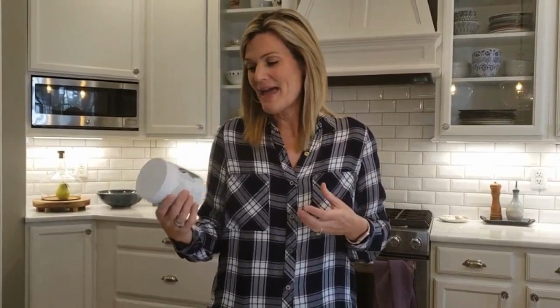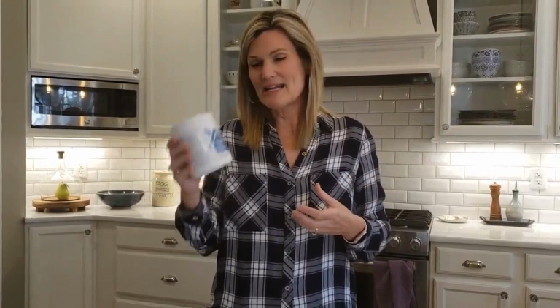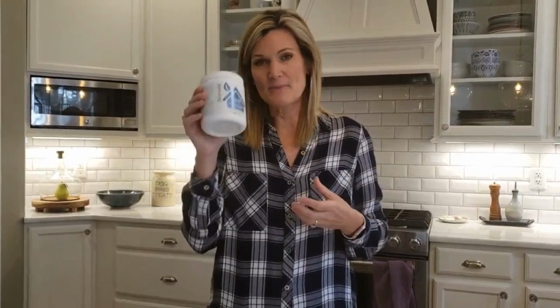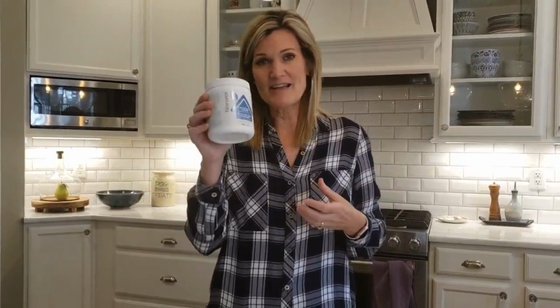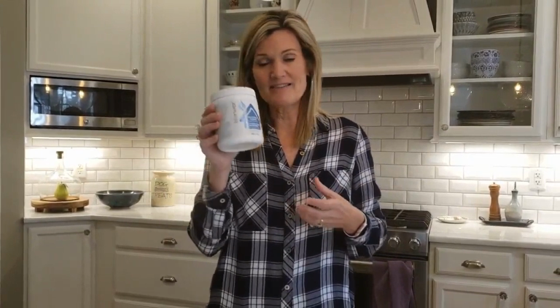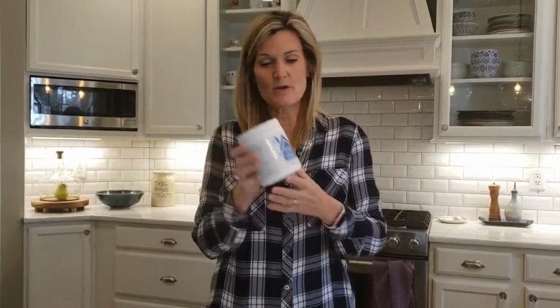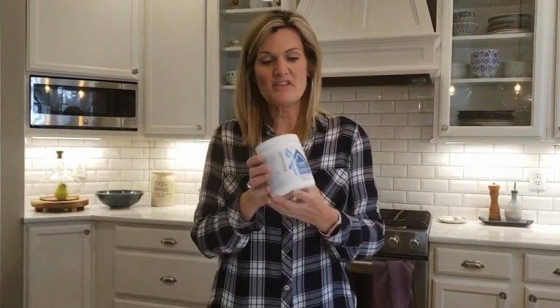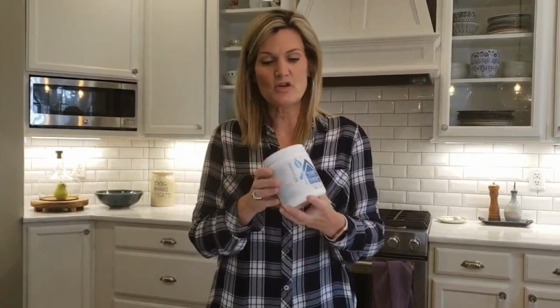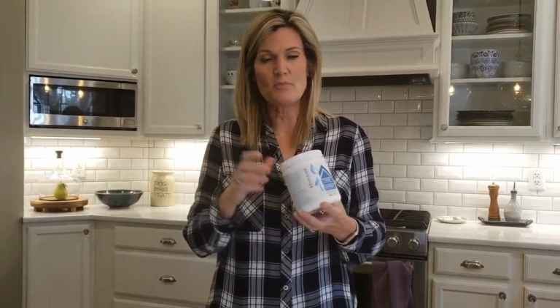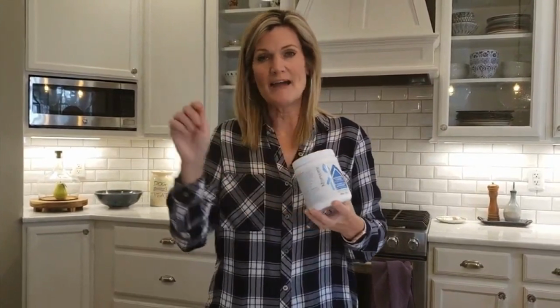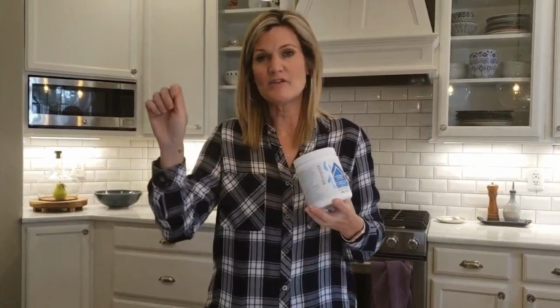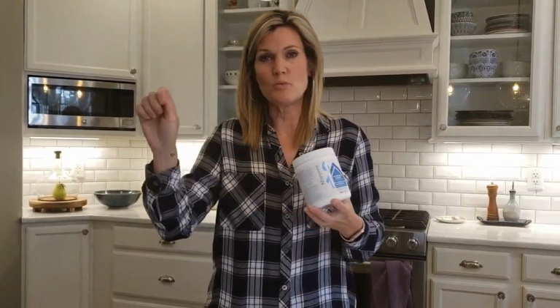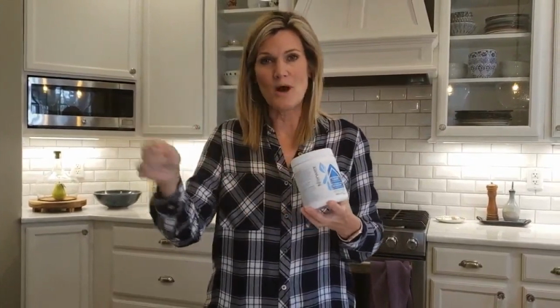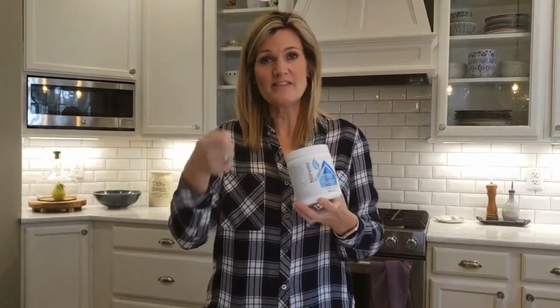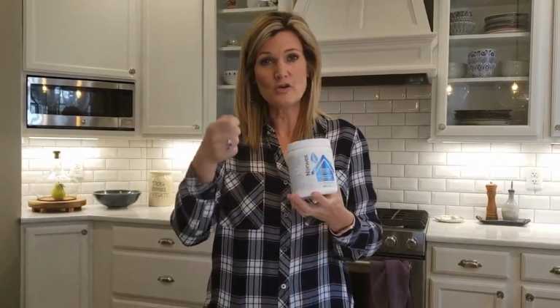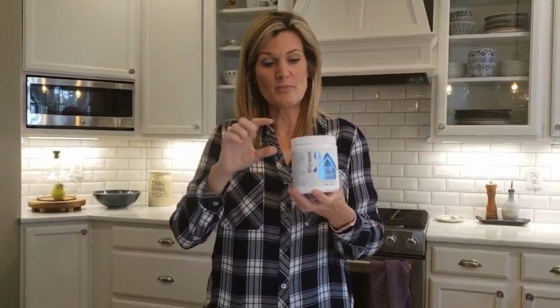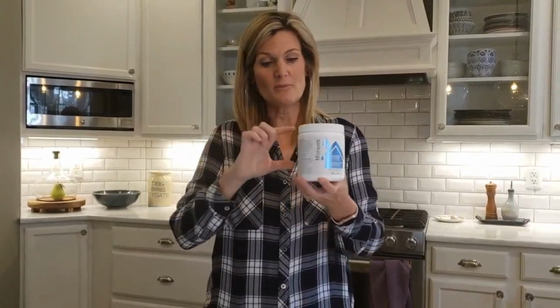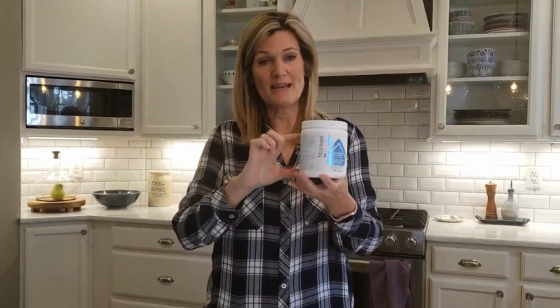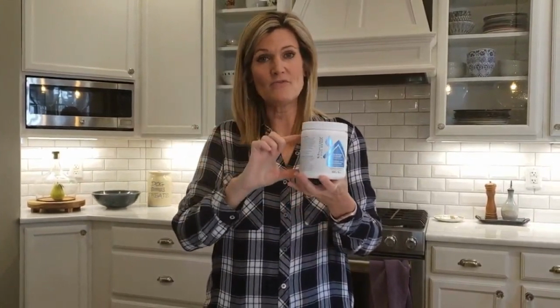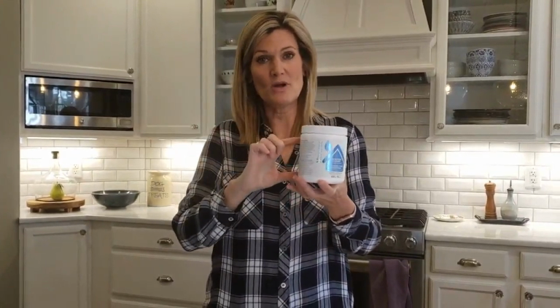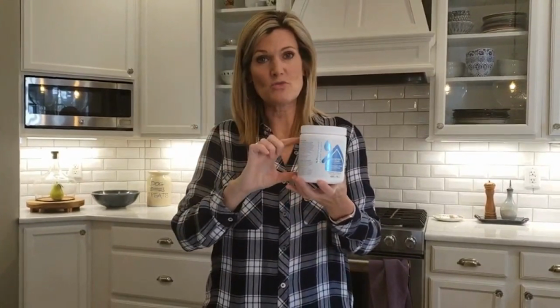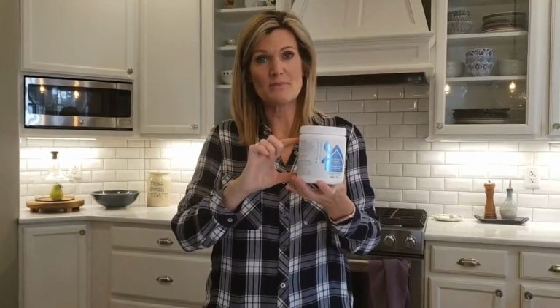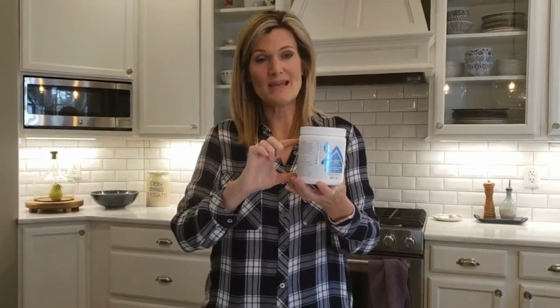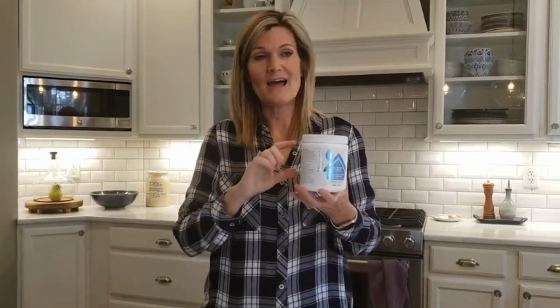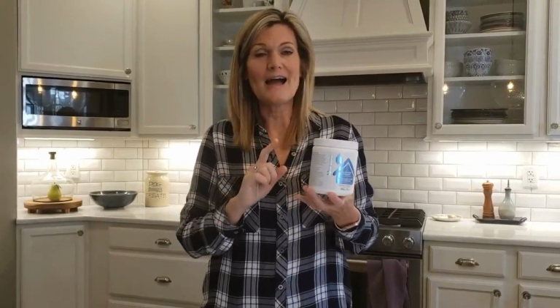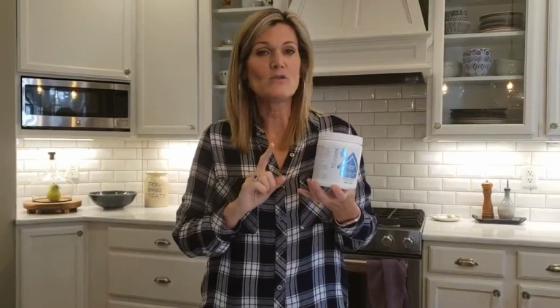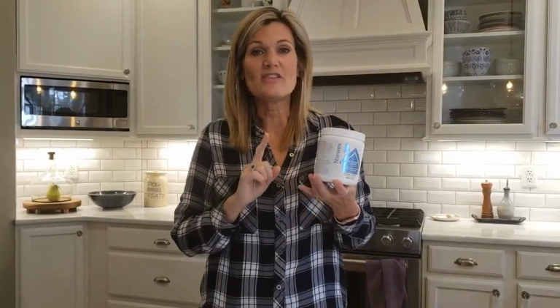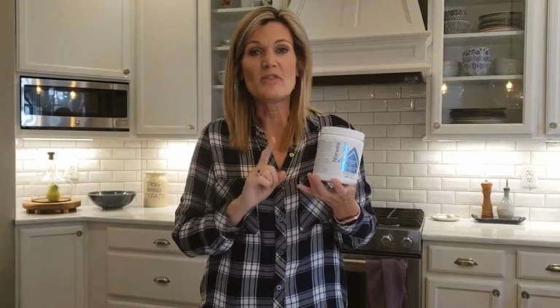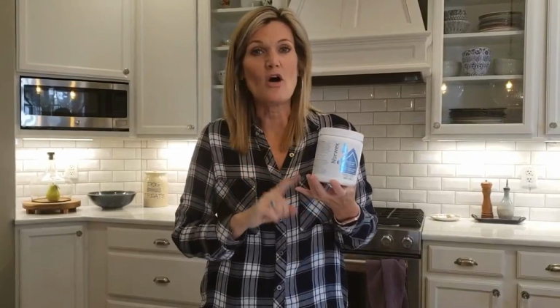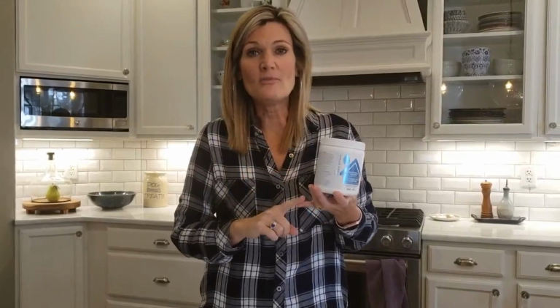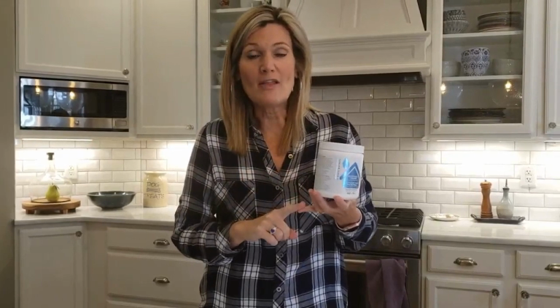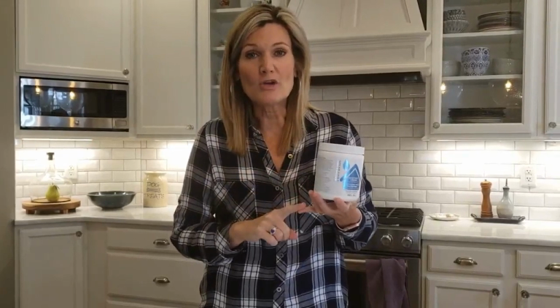It comes in a container with a scoop. I scoop one scoop — it'll be enough for one treatment. I use this with all of my laundry.